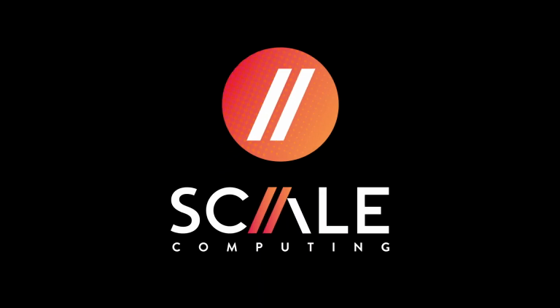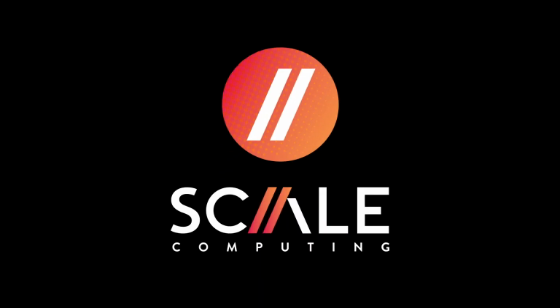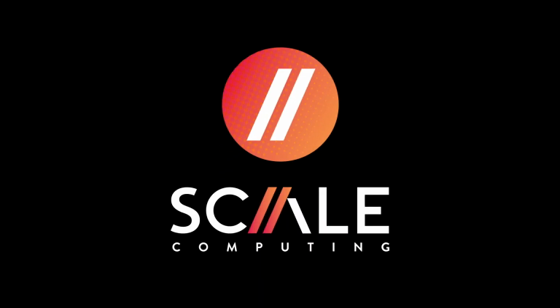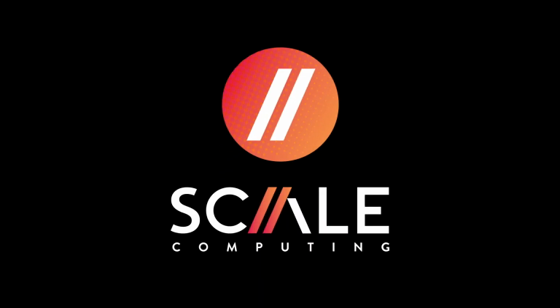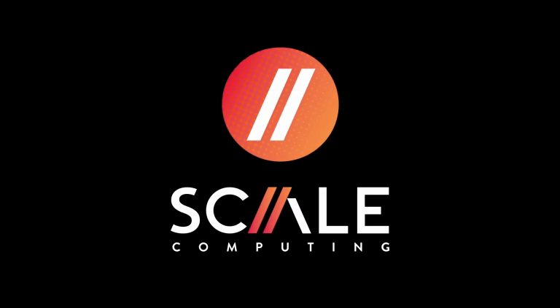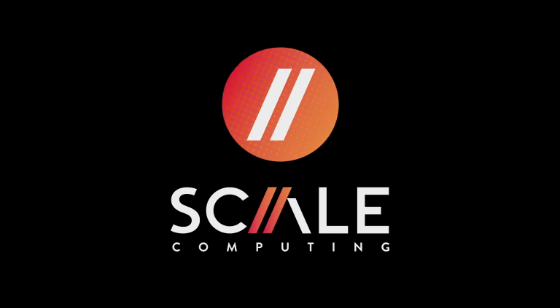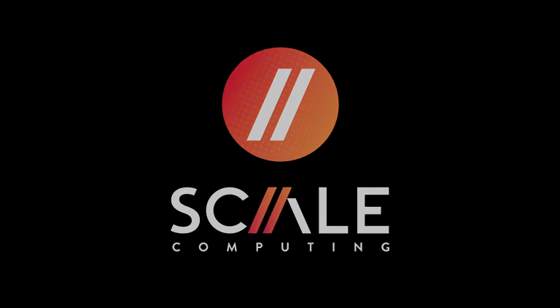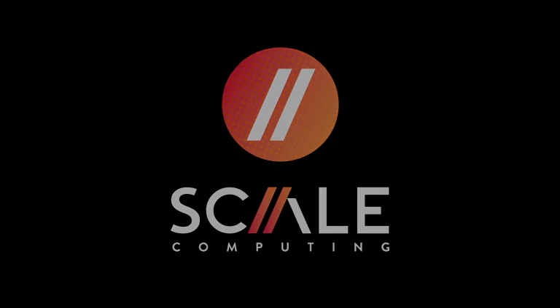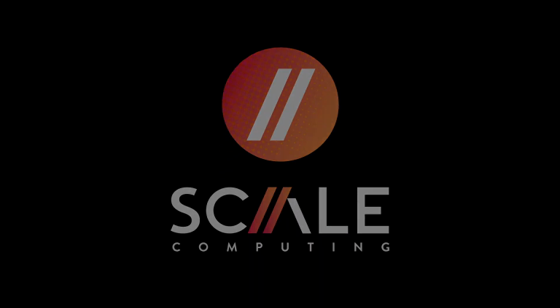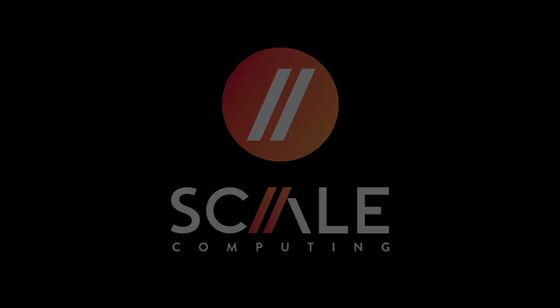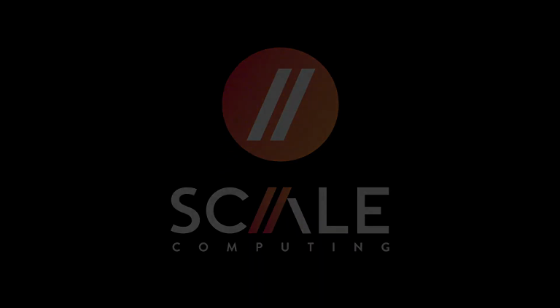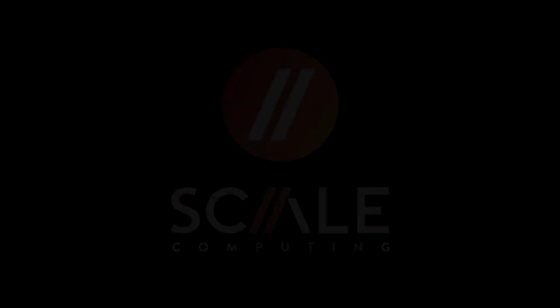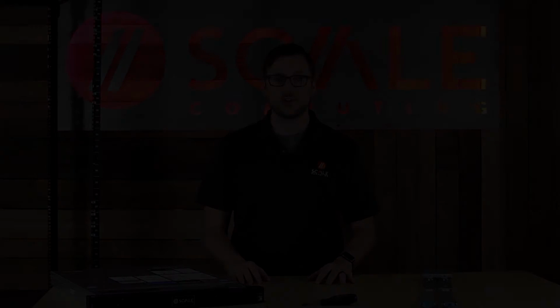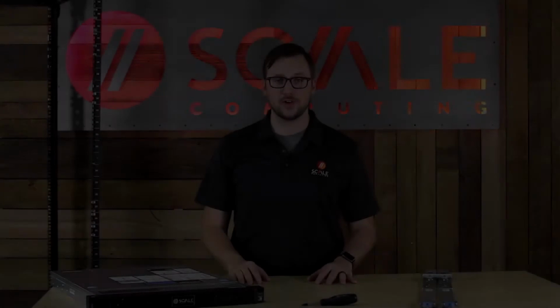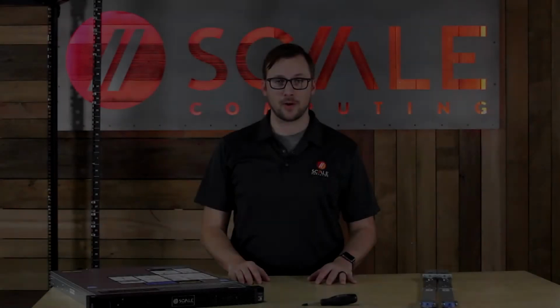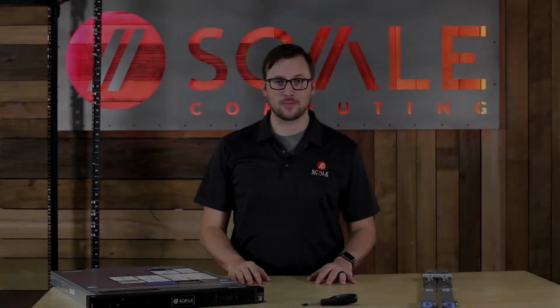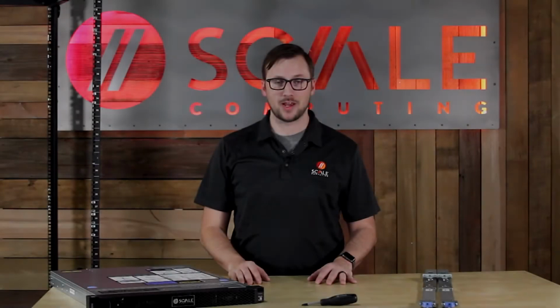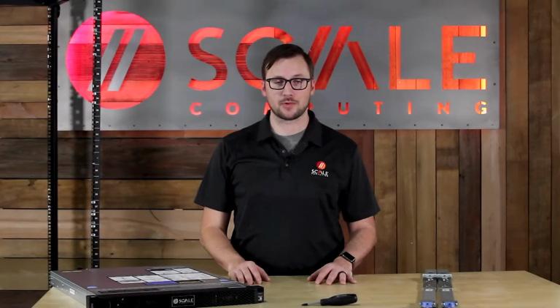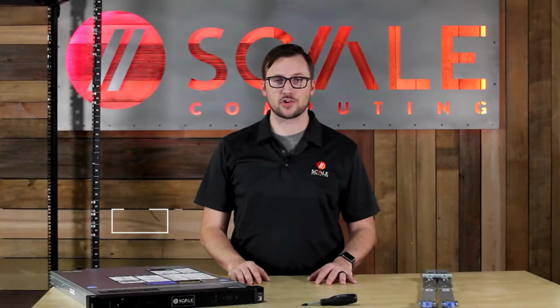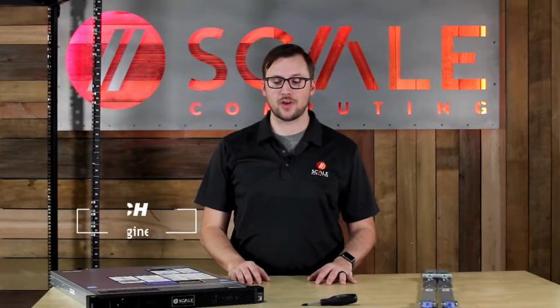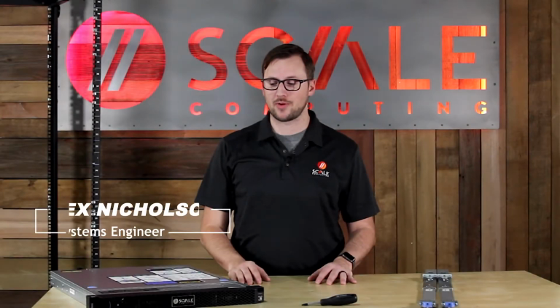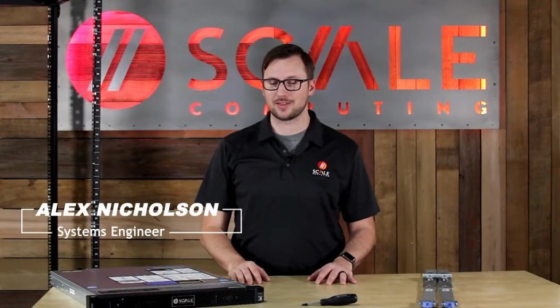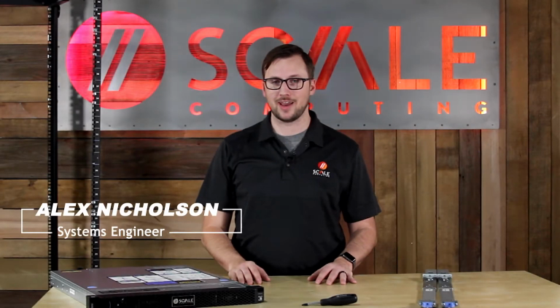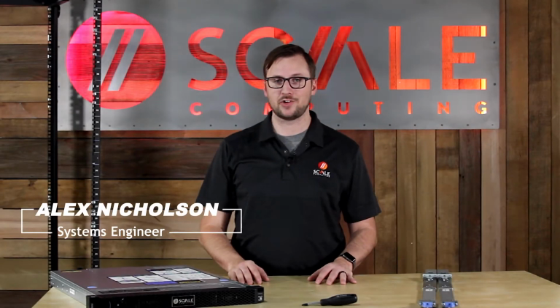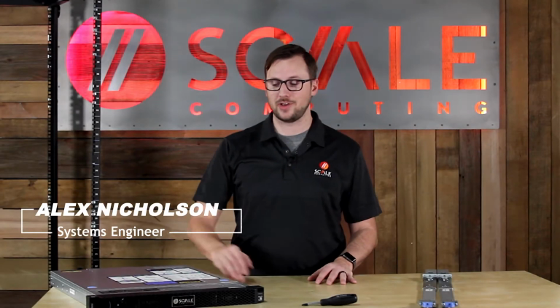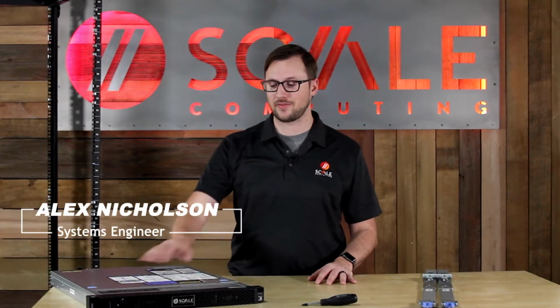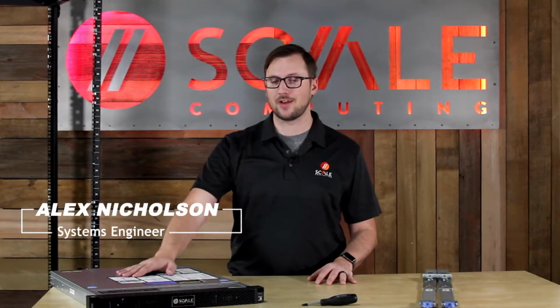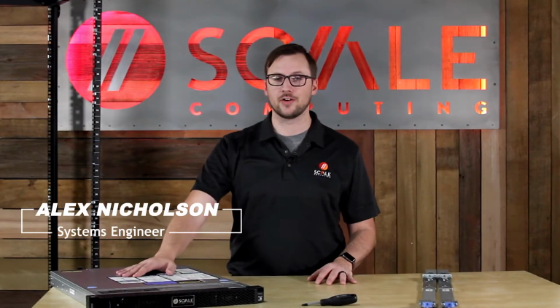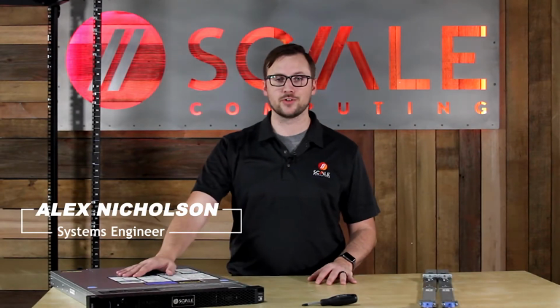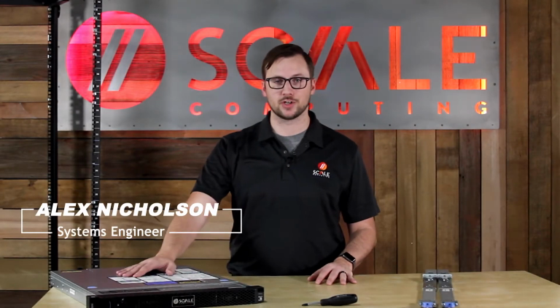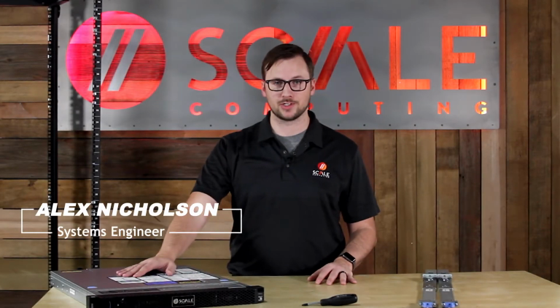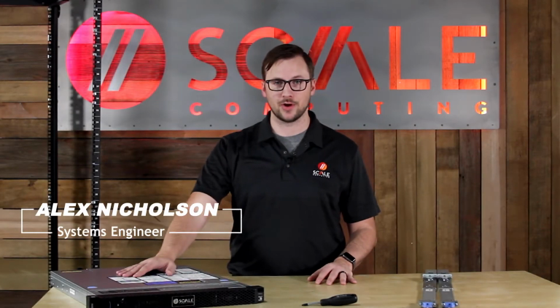Hi, I'm Alex, a Scale Computing systems engineer. Today I'm going to show you how to rack the HE500 series node.